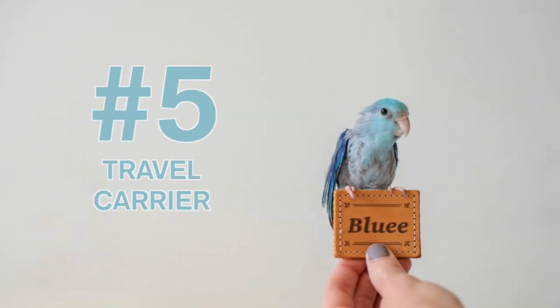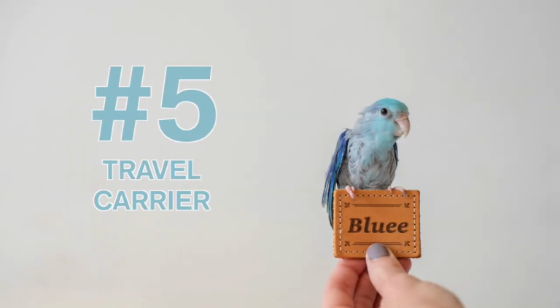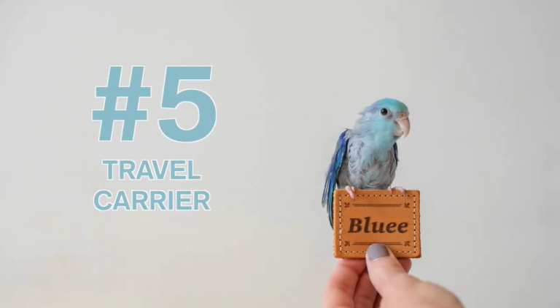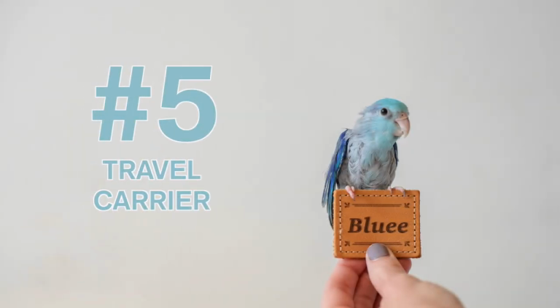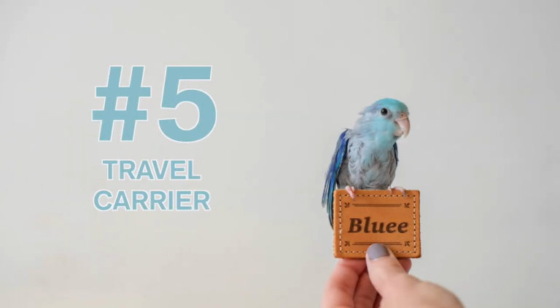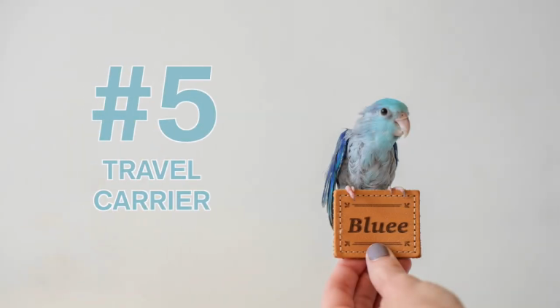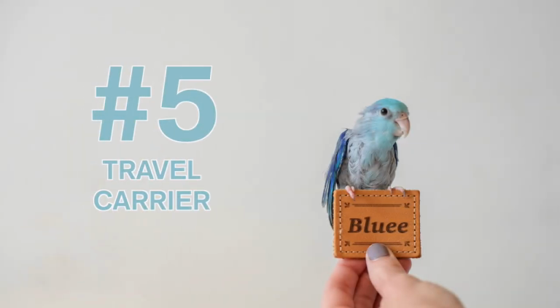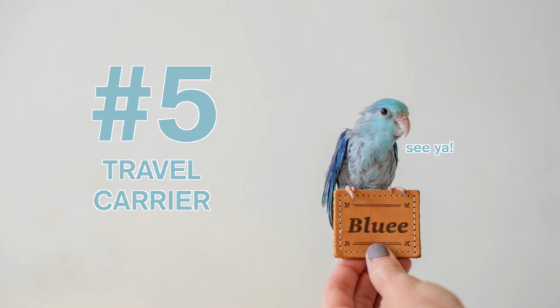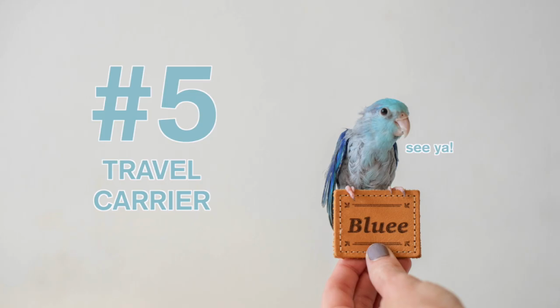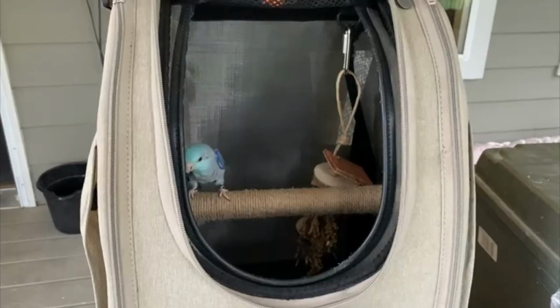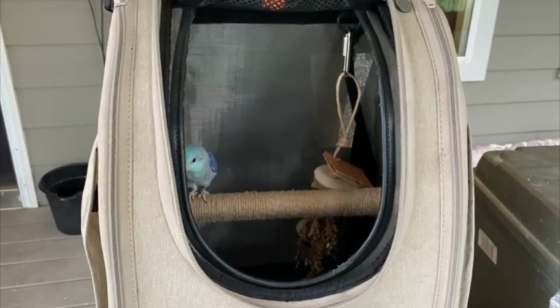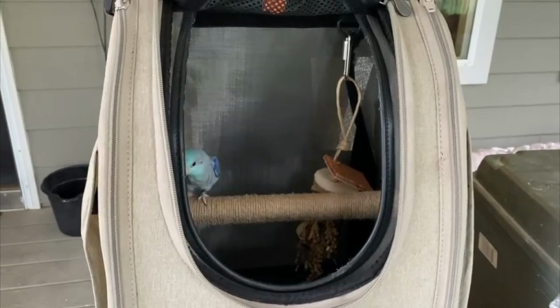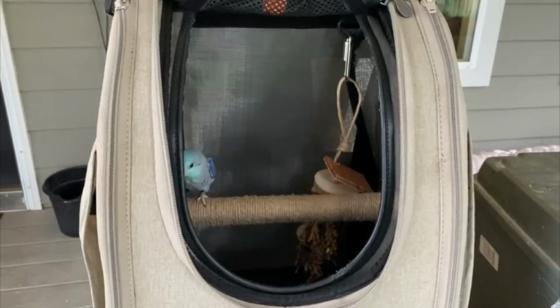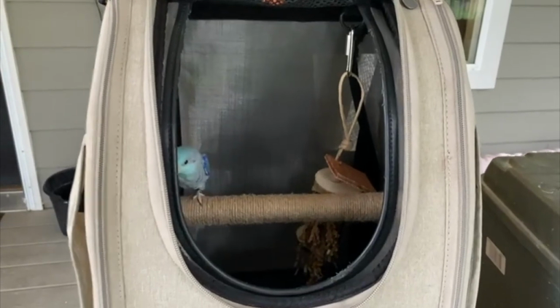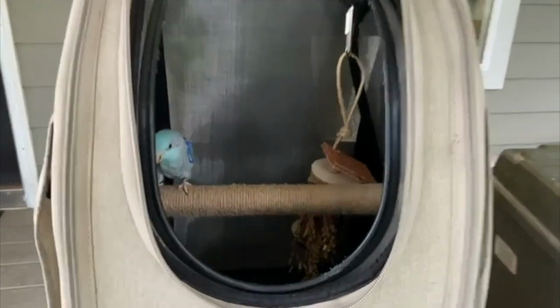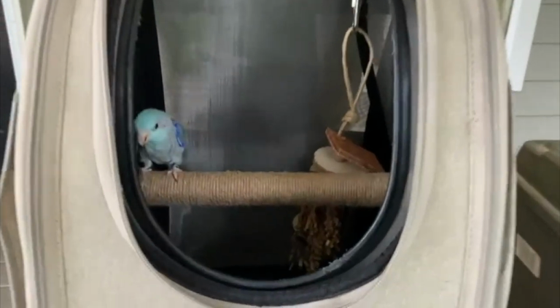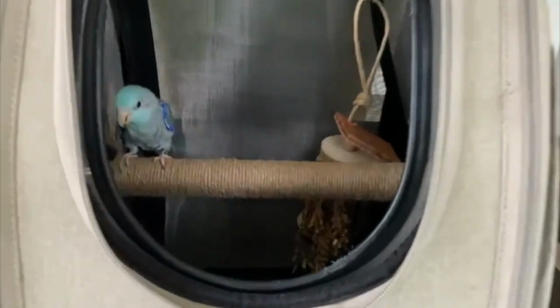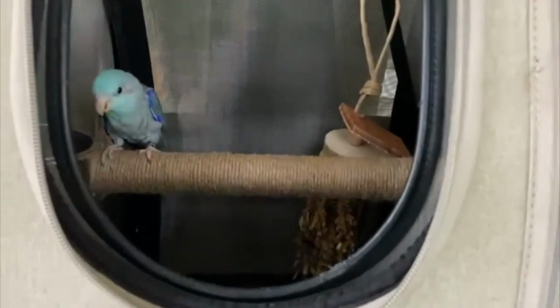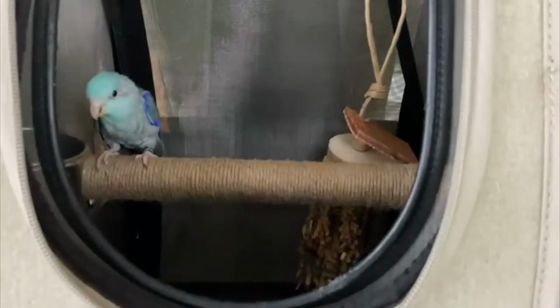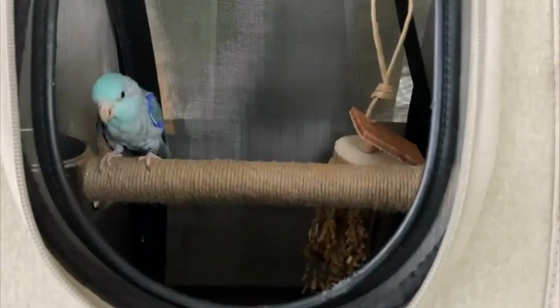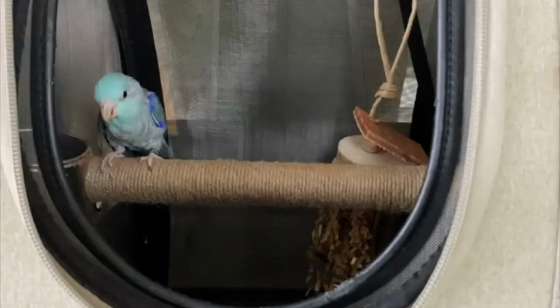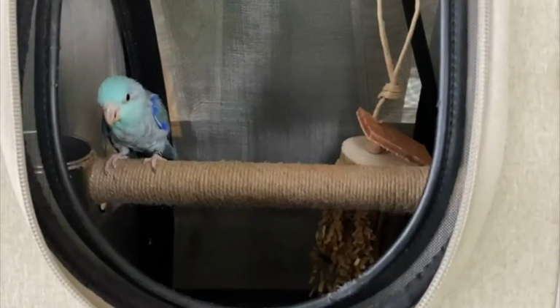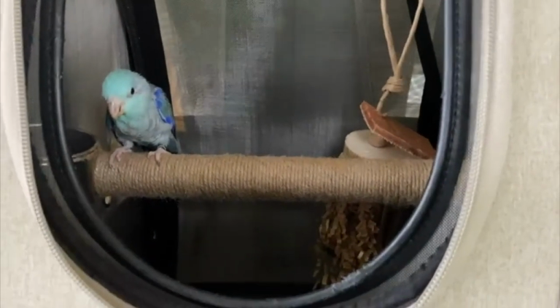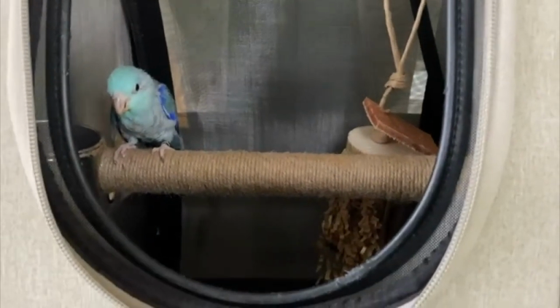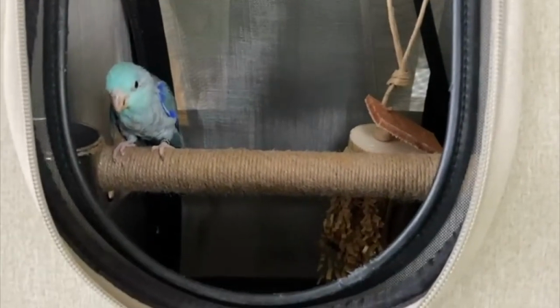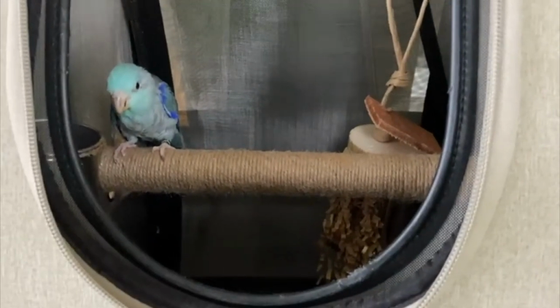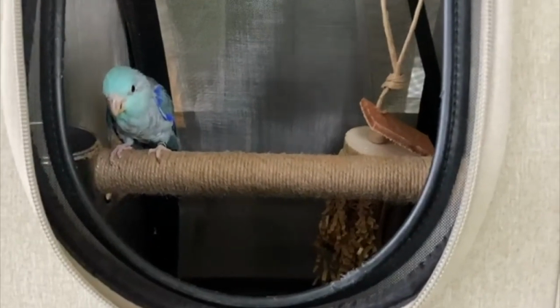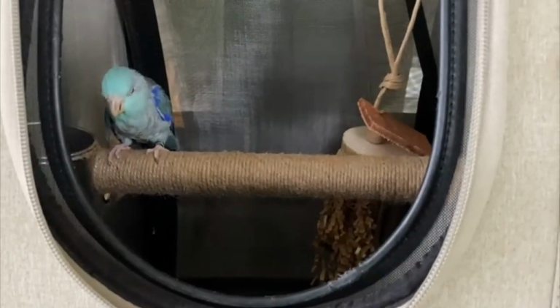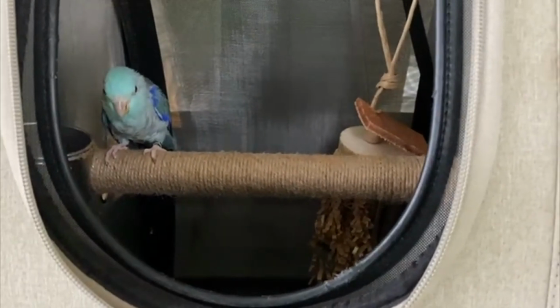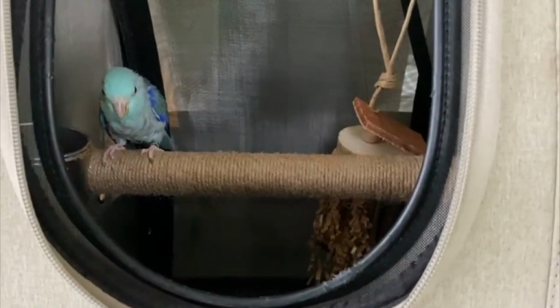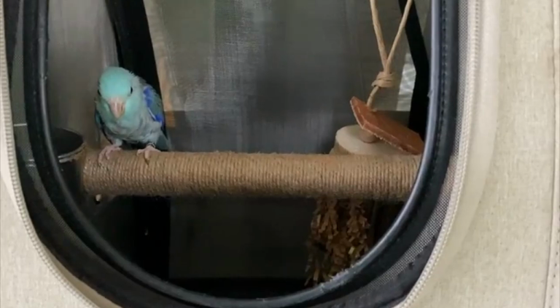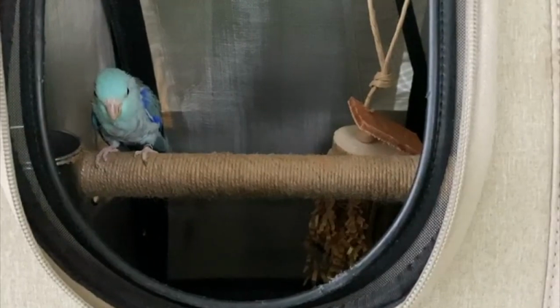Number five: a travel carrier. Blue's backpack is a must so I can include him in everything I do. I never want him to feel left behind.